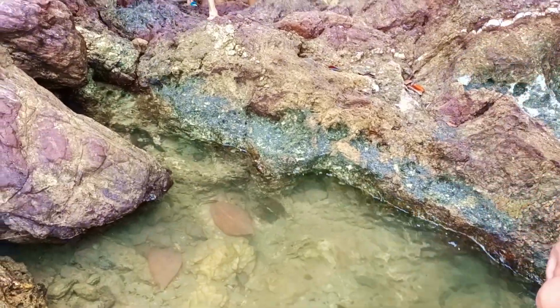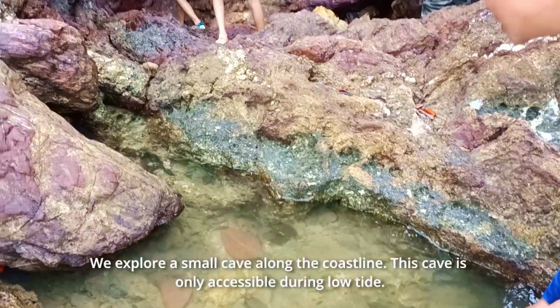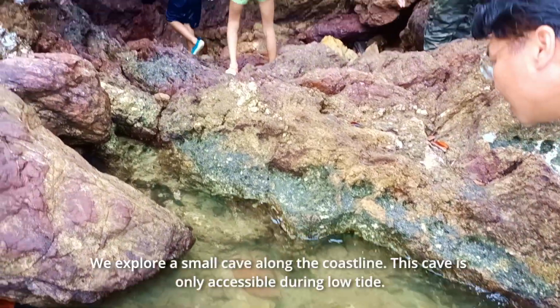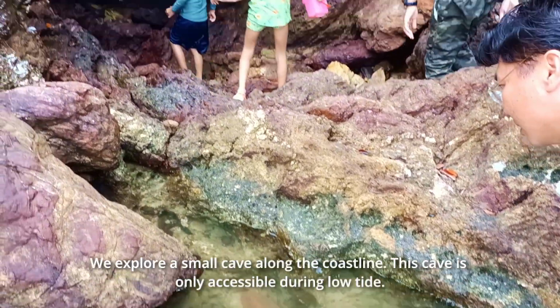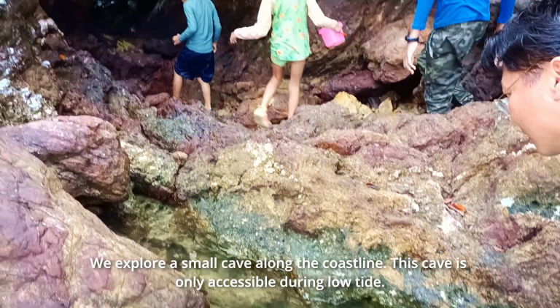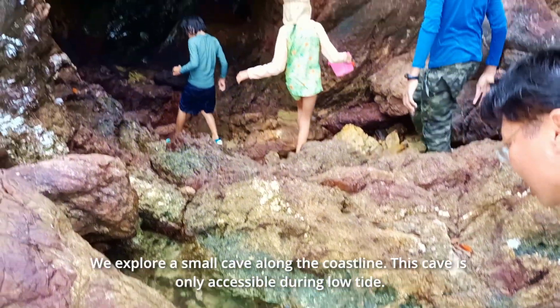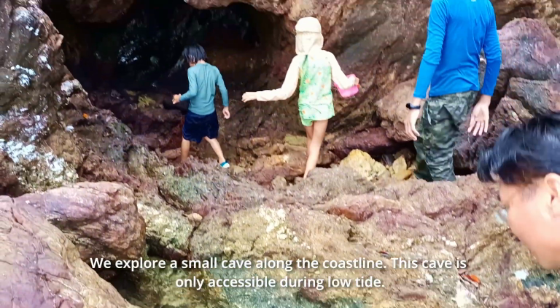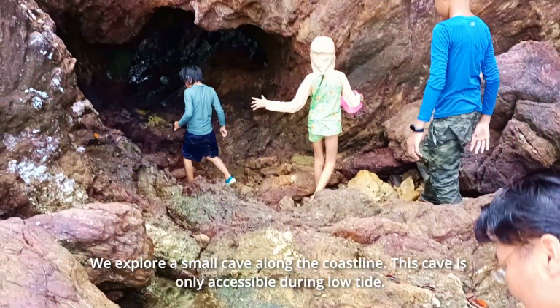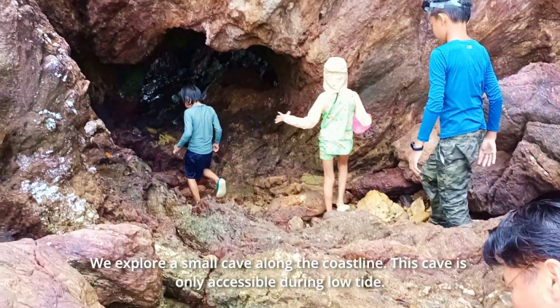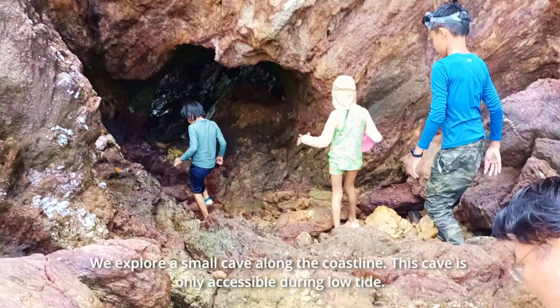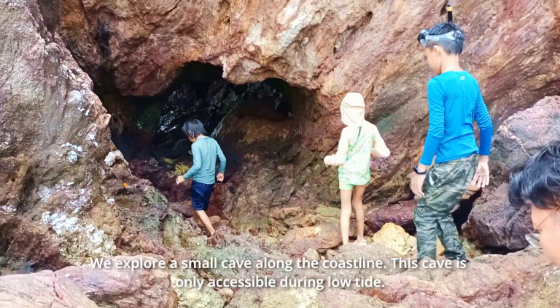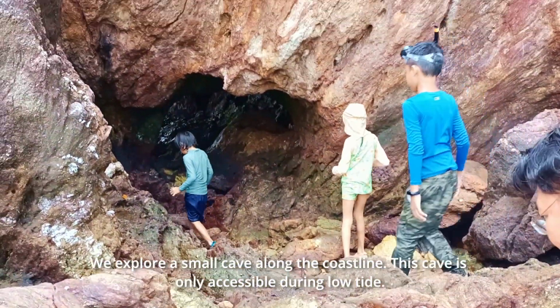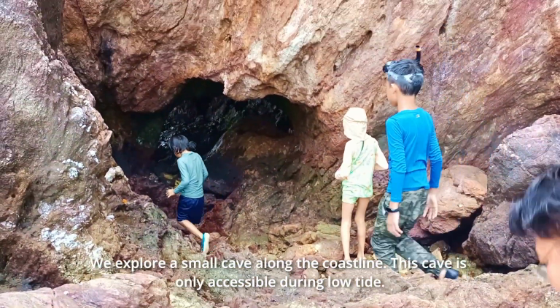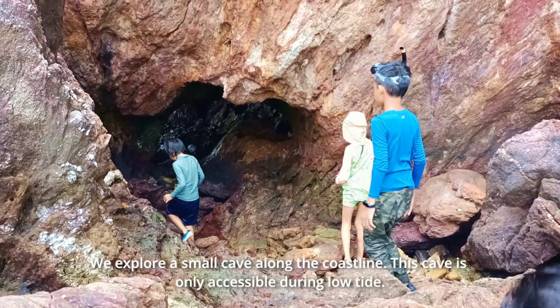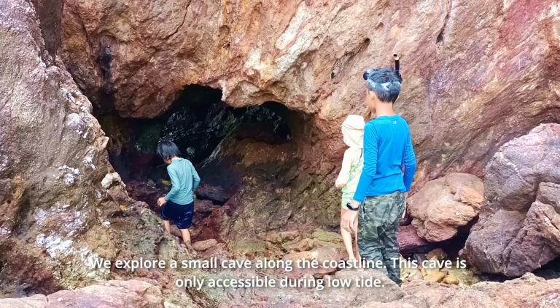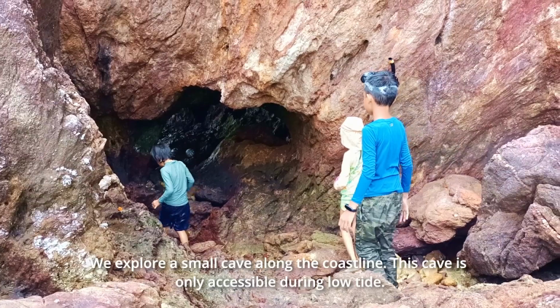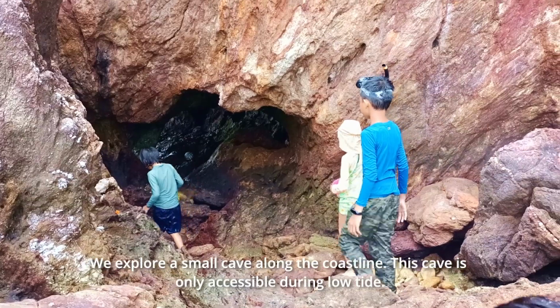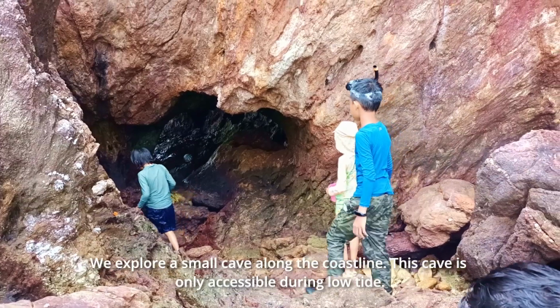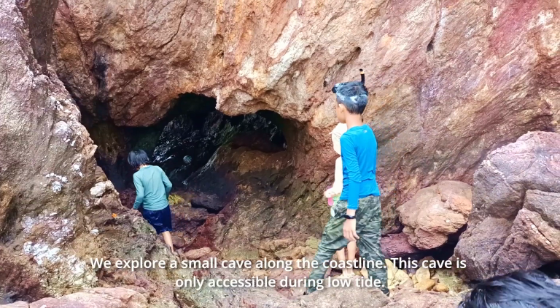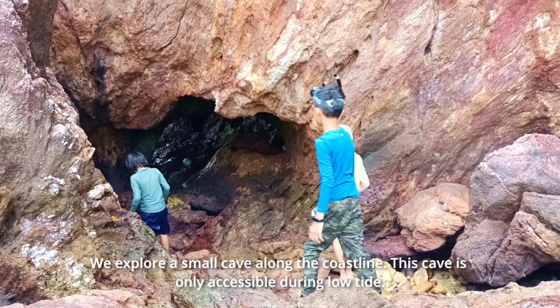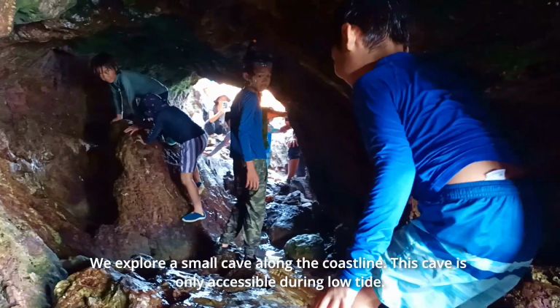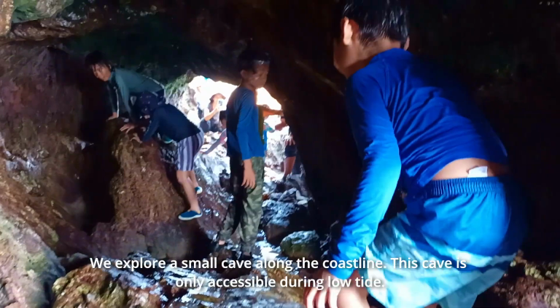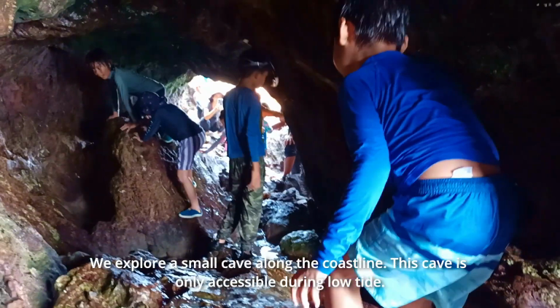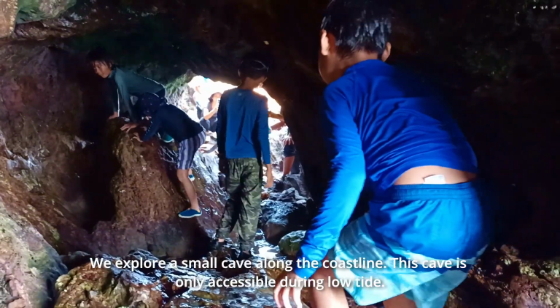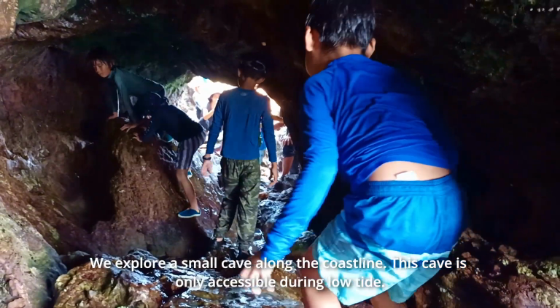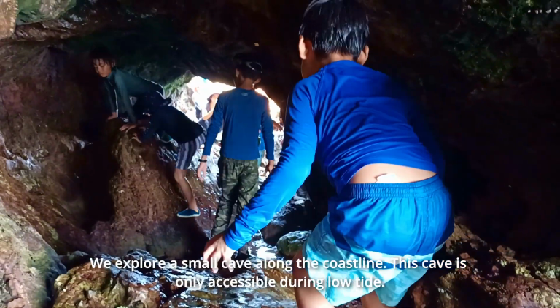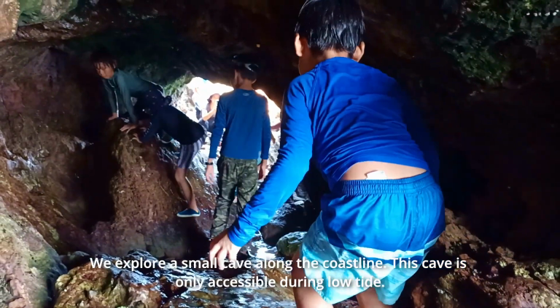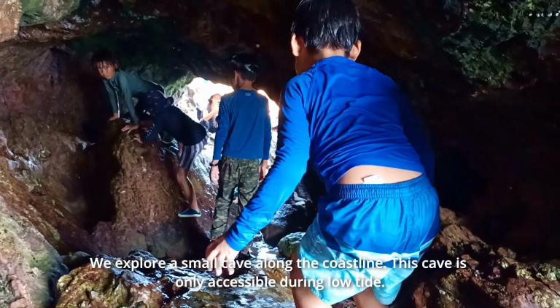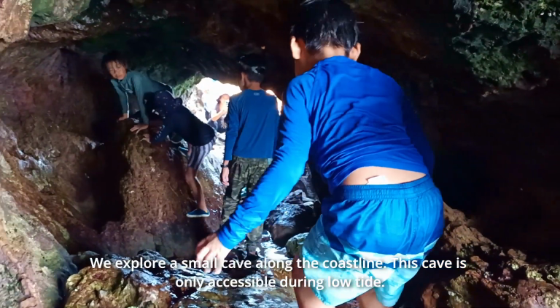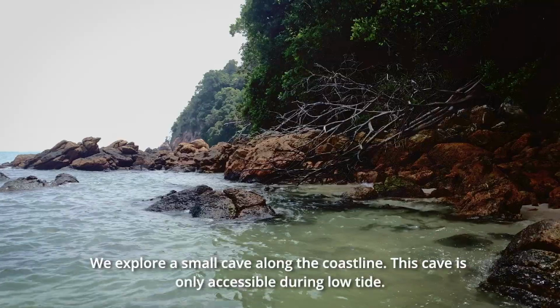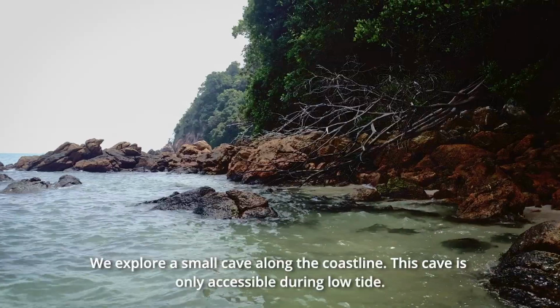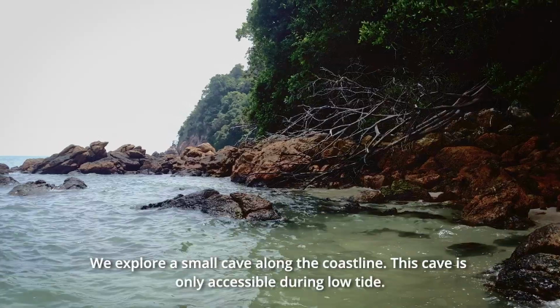We explore a small cave along the coastline. This cave is only accessible during low tide.